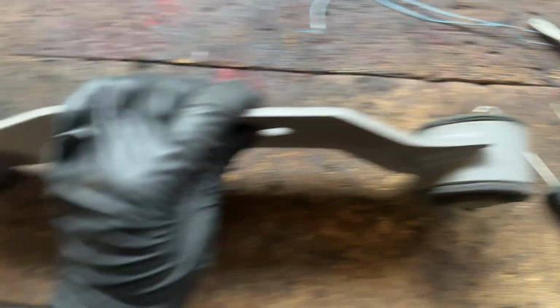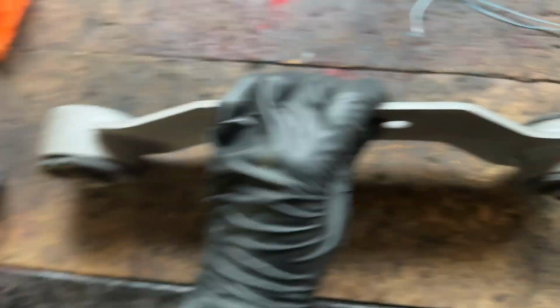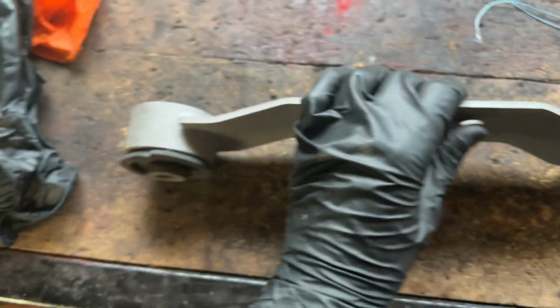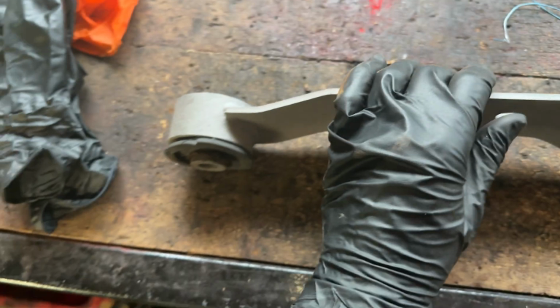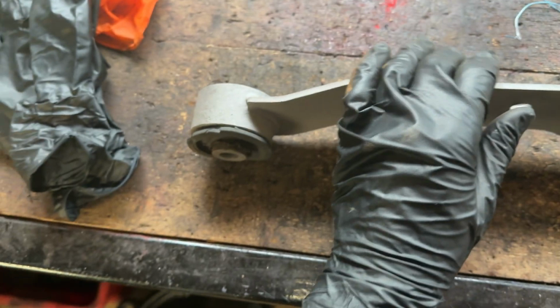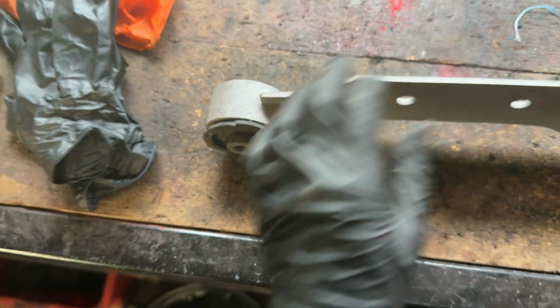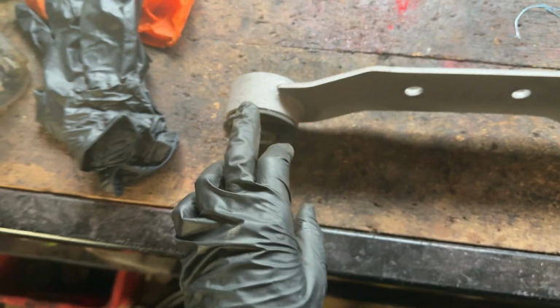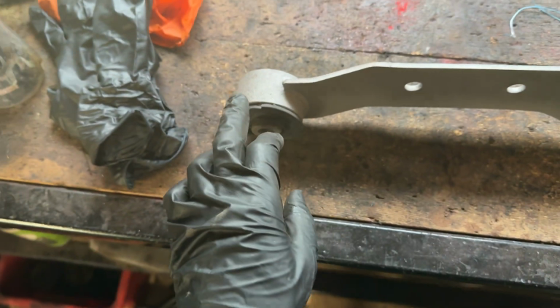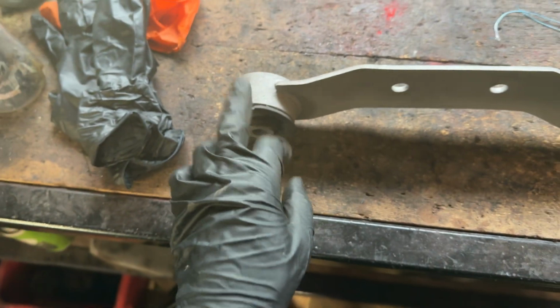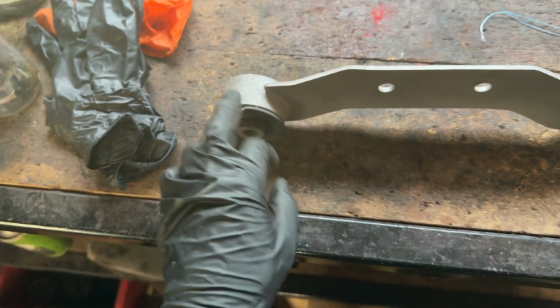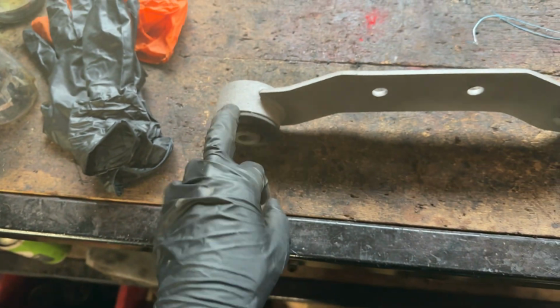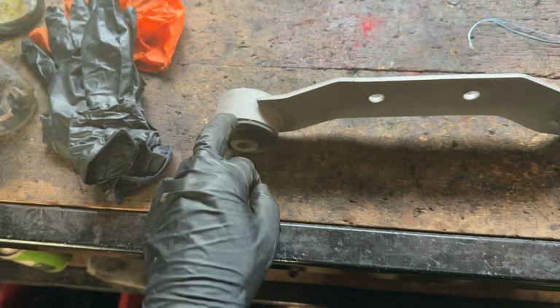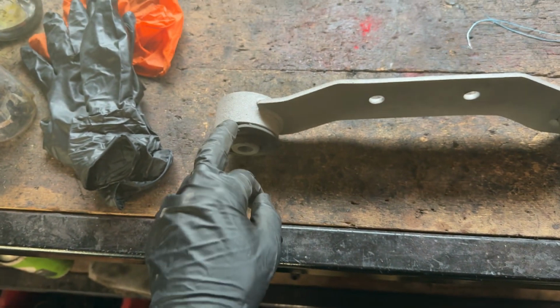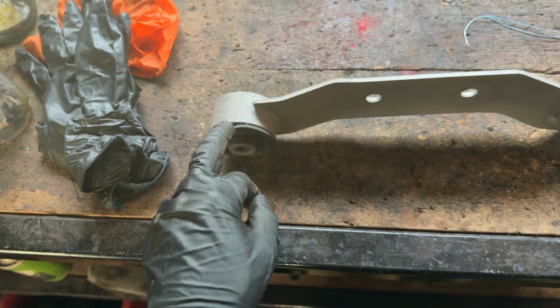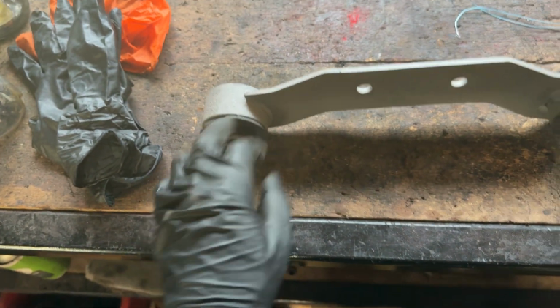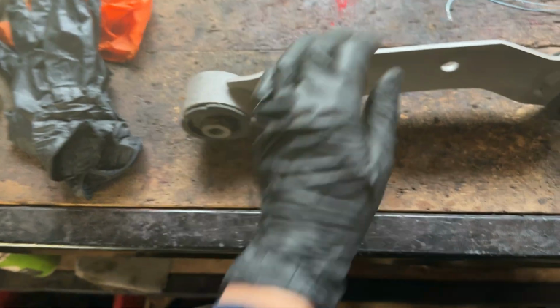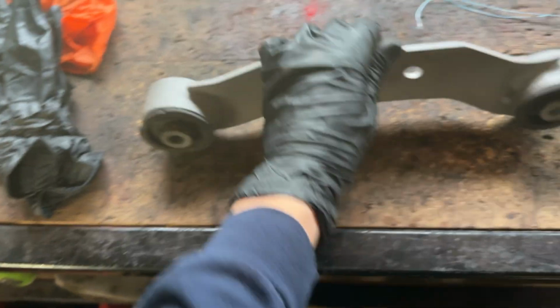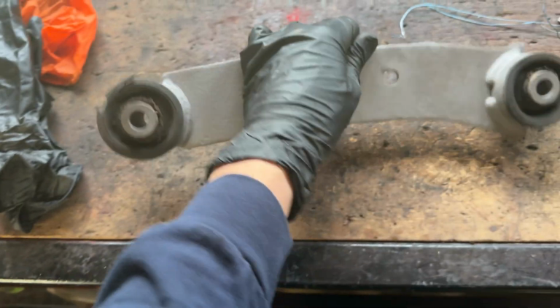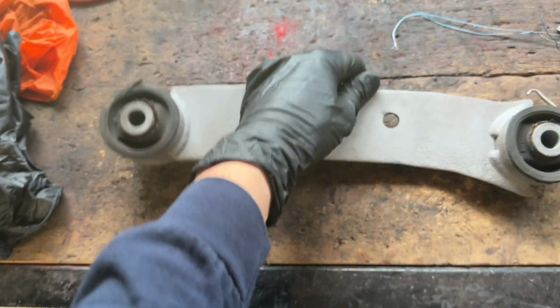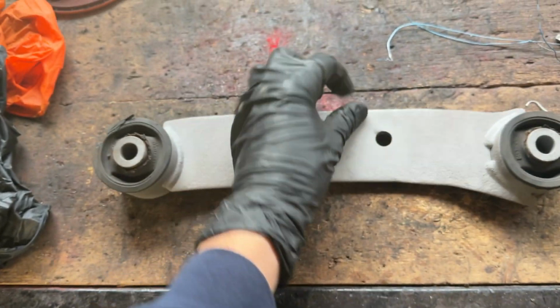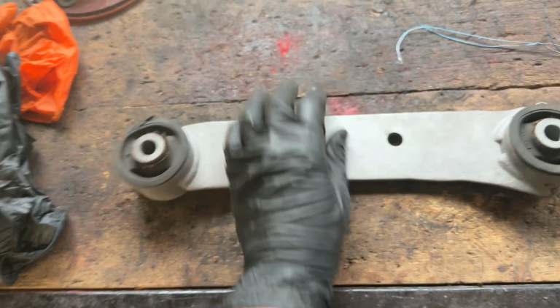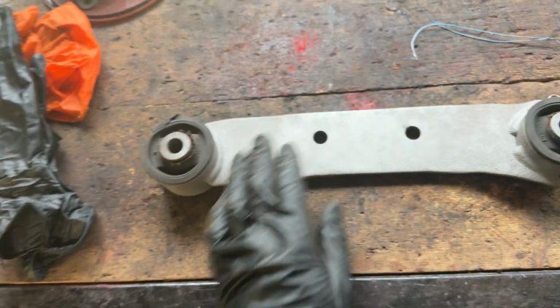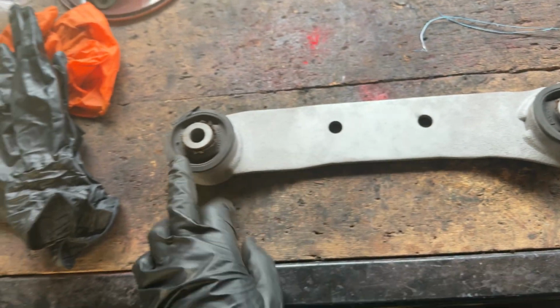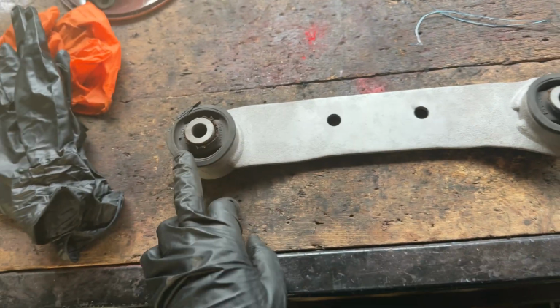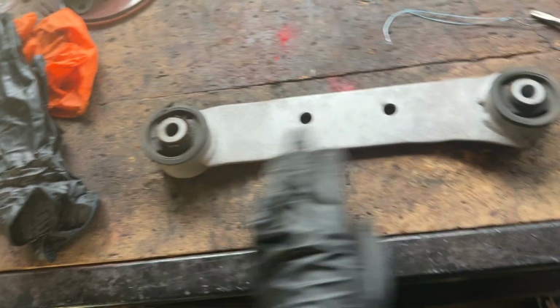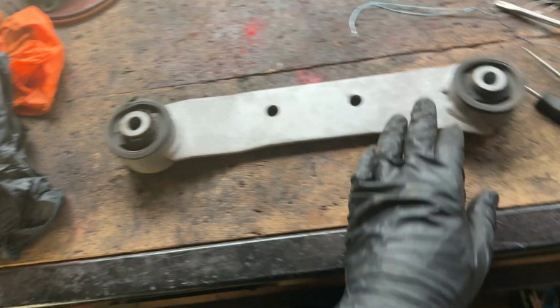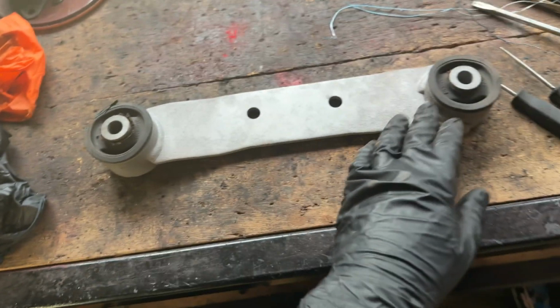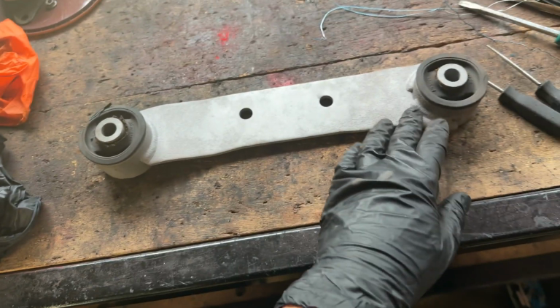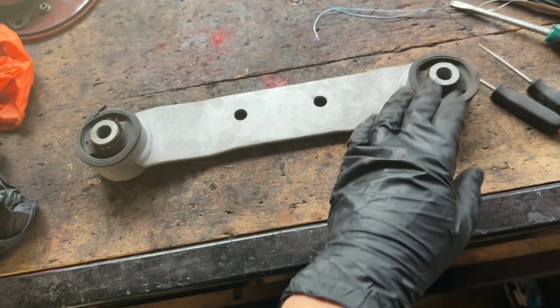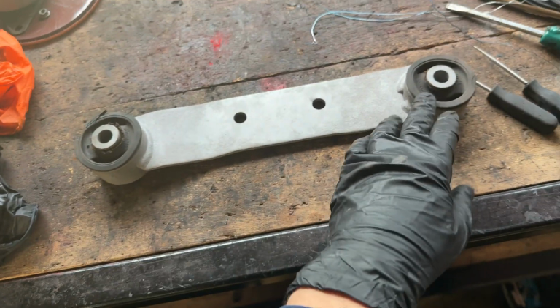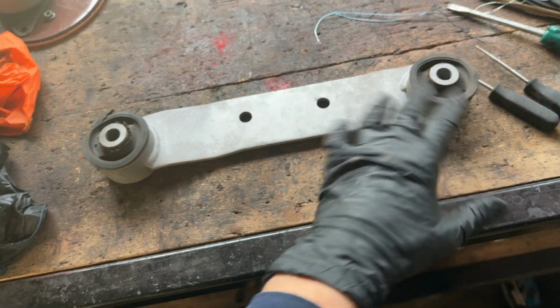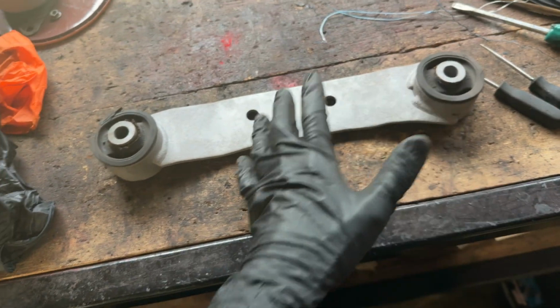Next thing to do is to push out the old bushing using the press, and then we can get some dimensions.